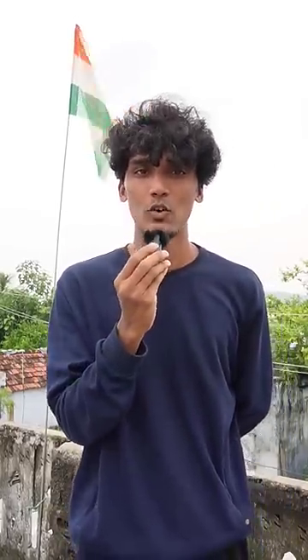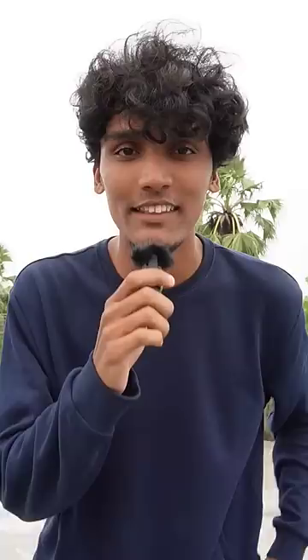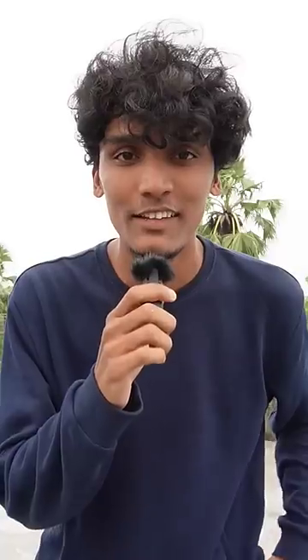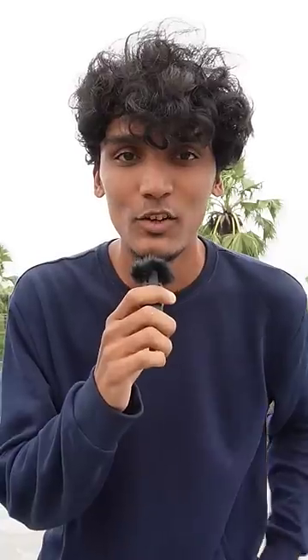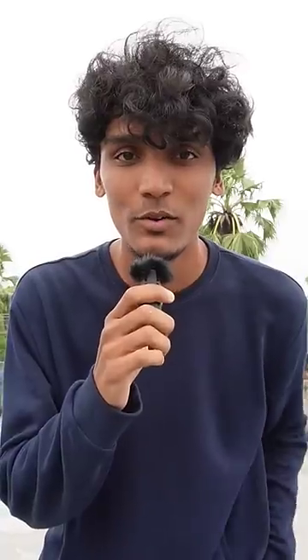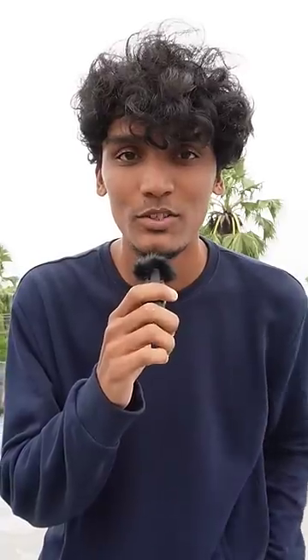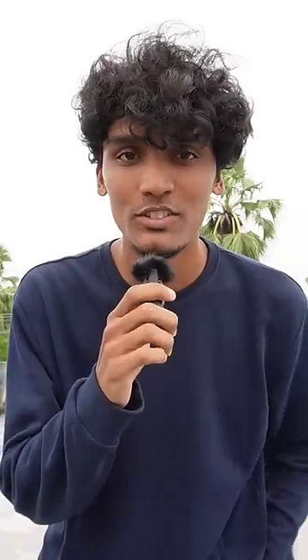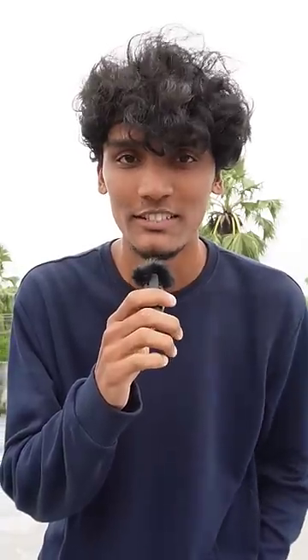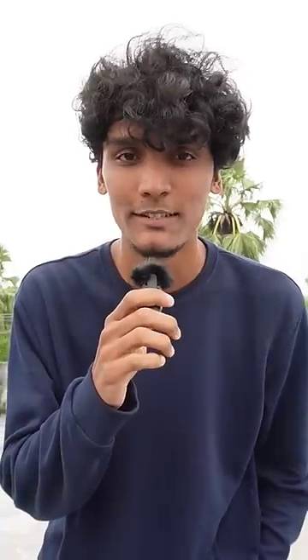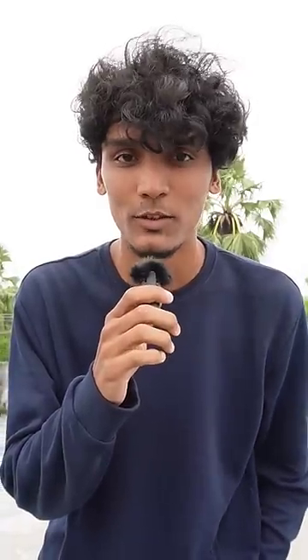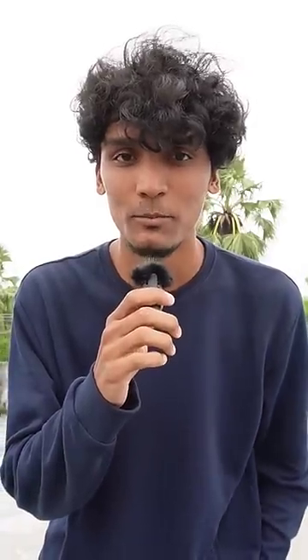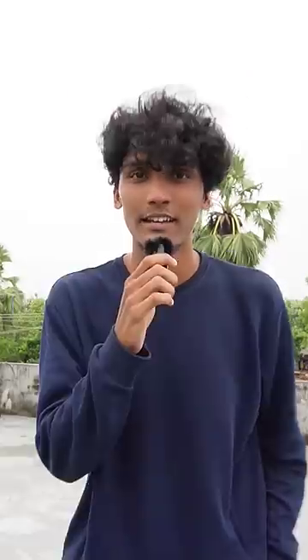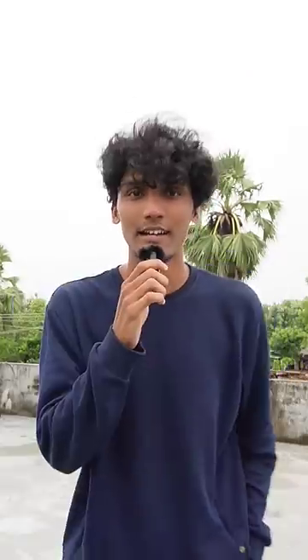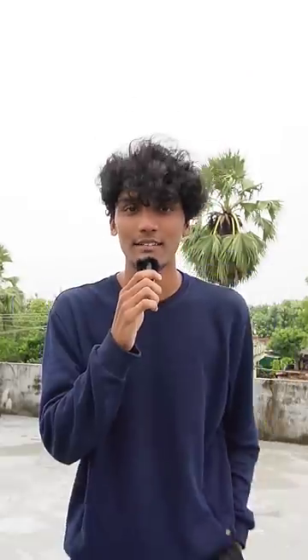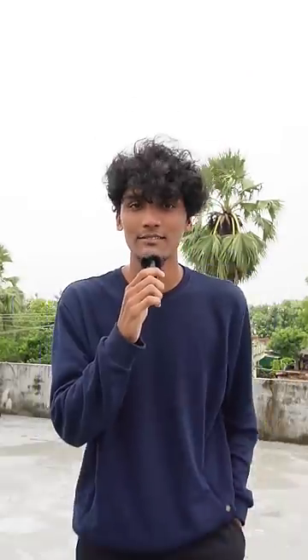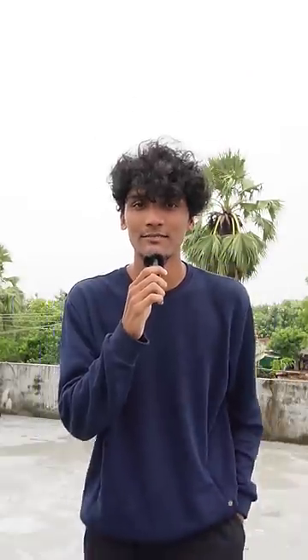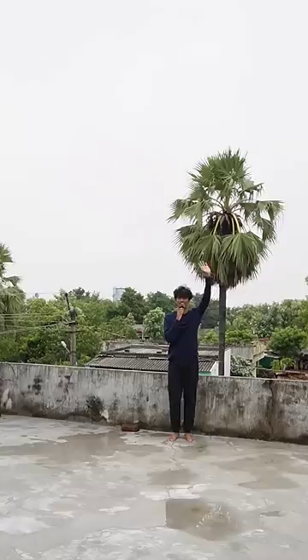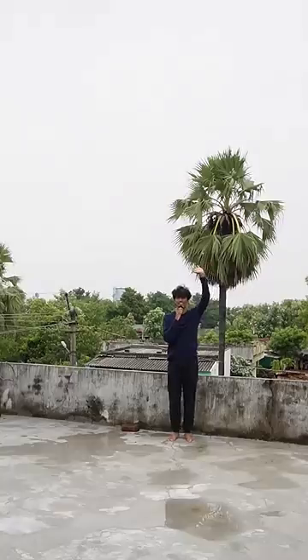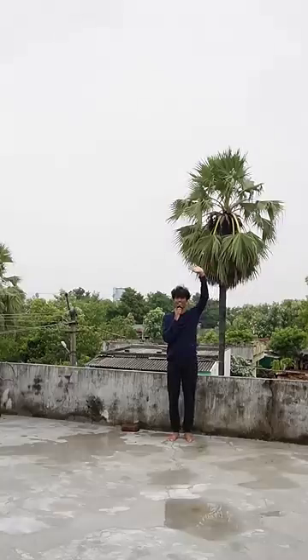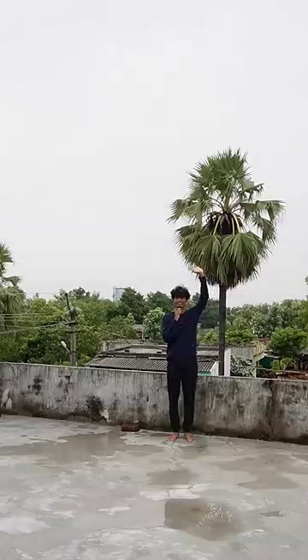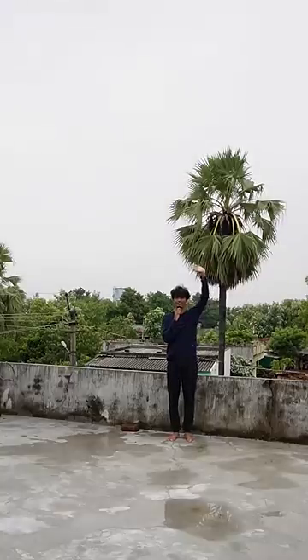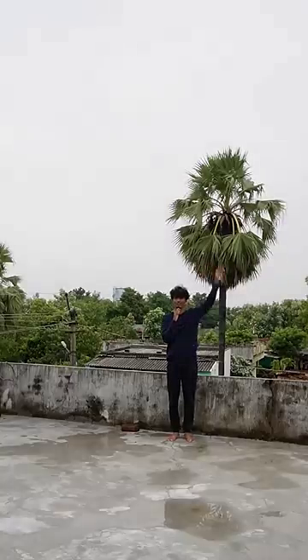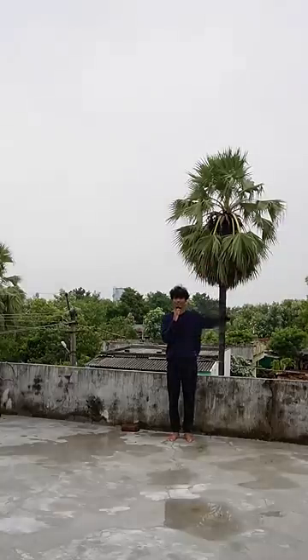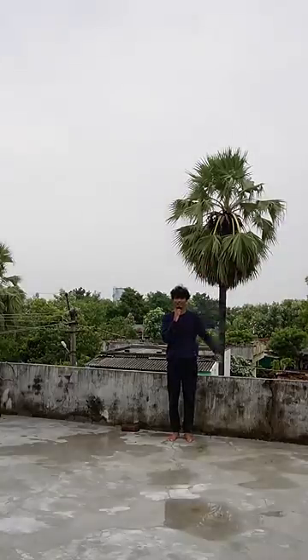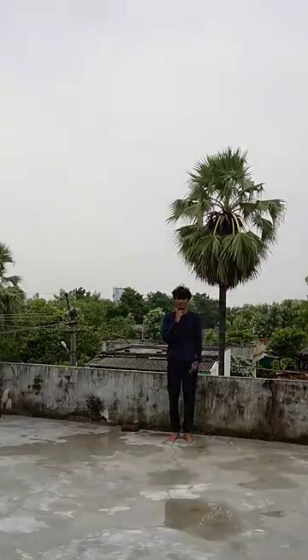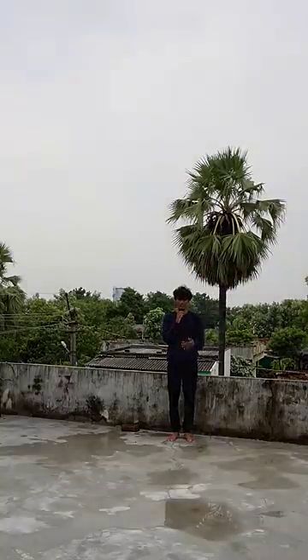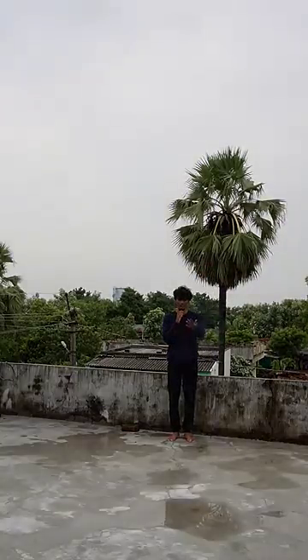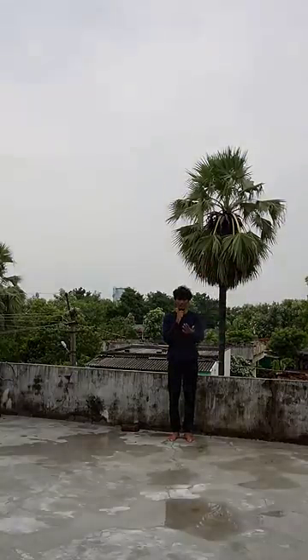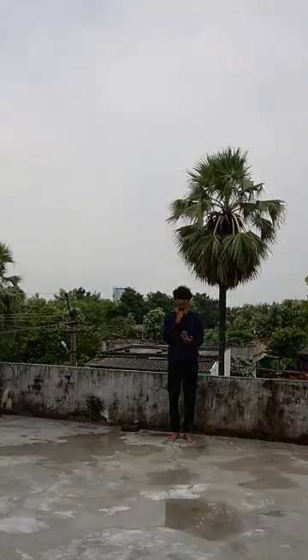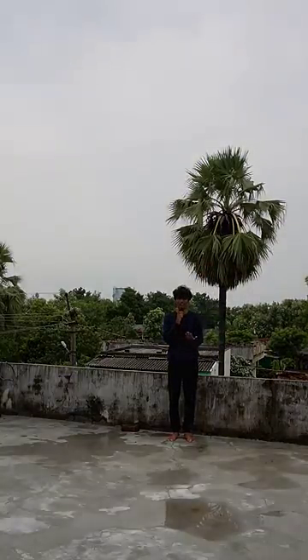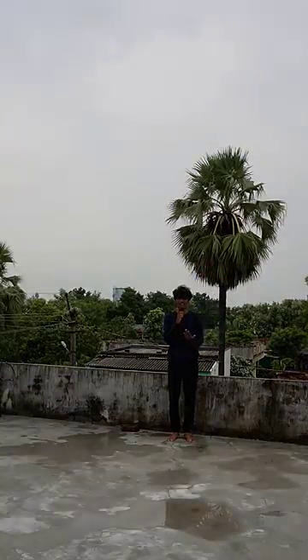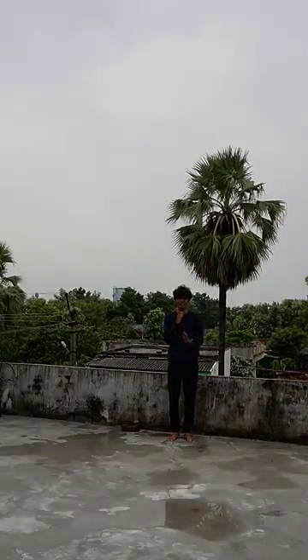Let's check how far the range is. This is 15 feet distance.